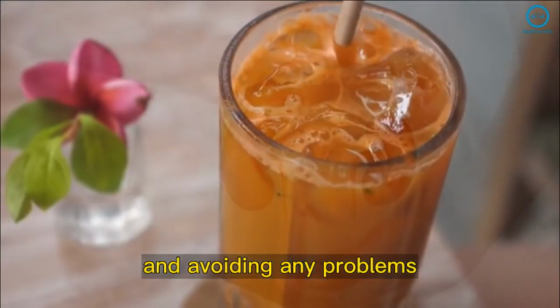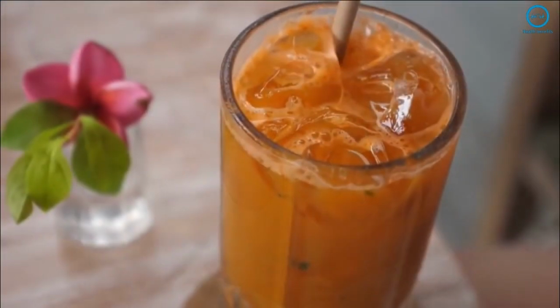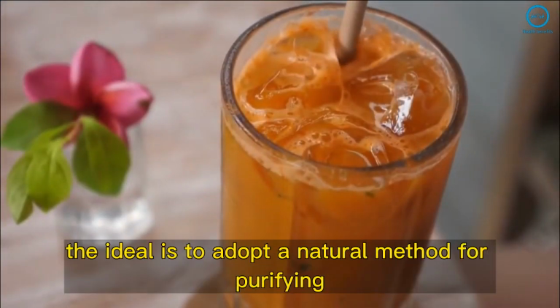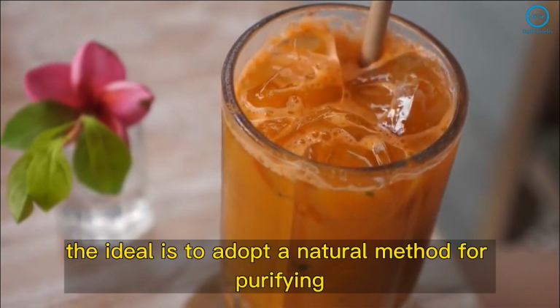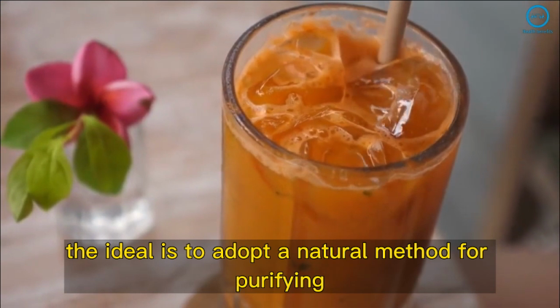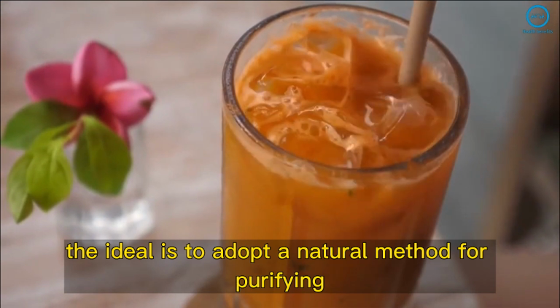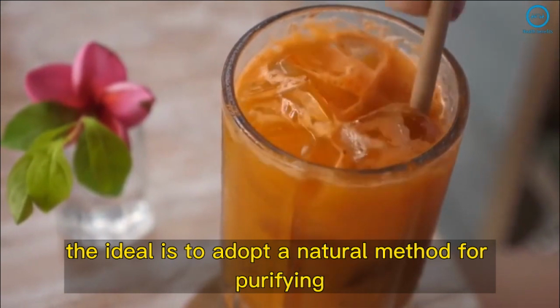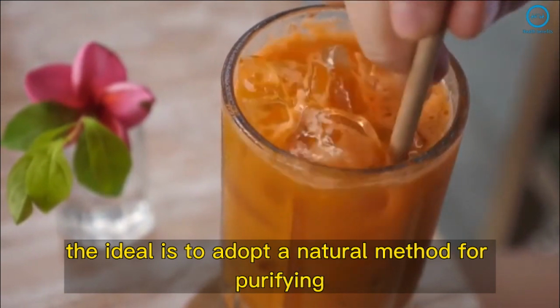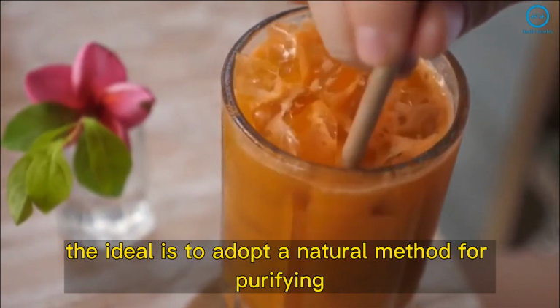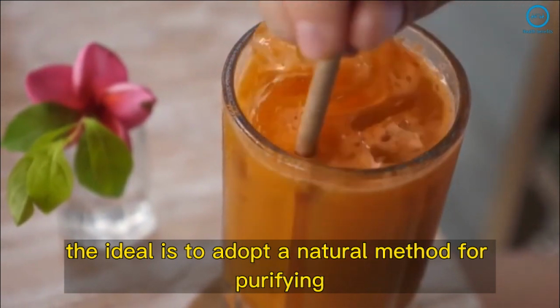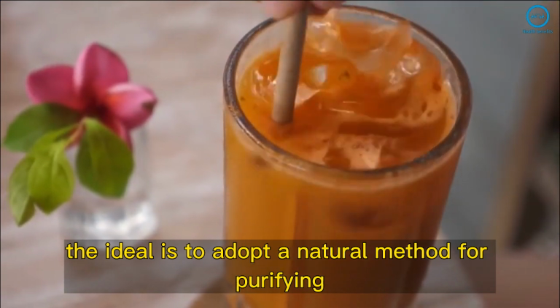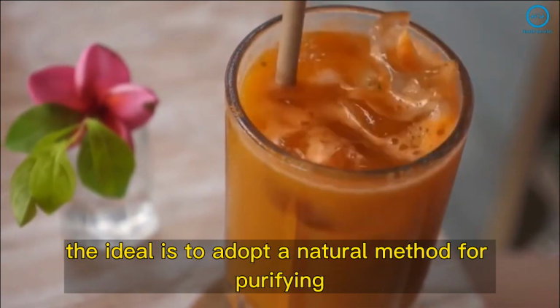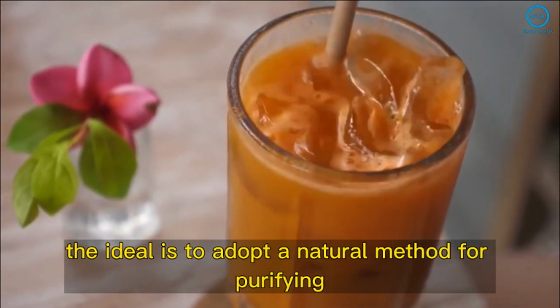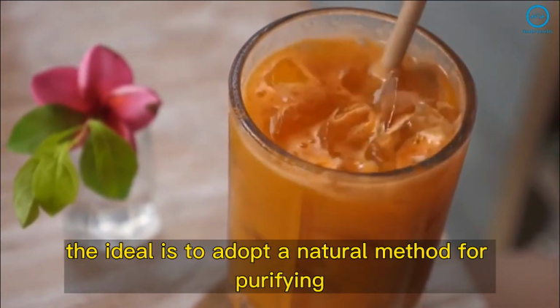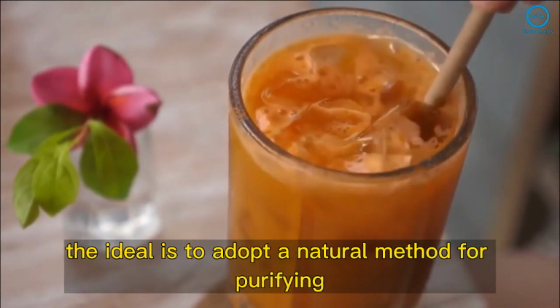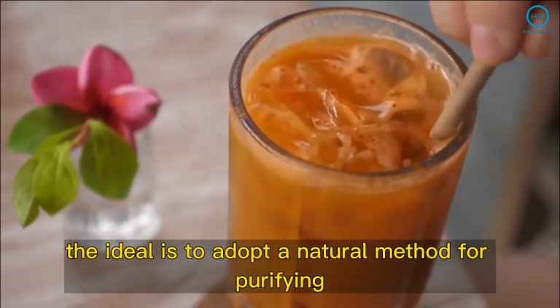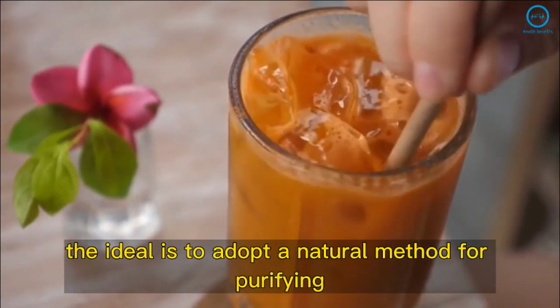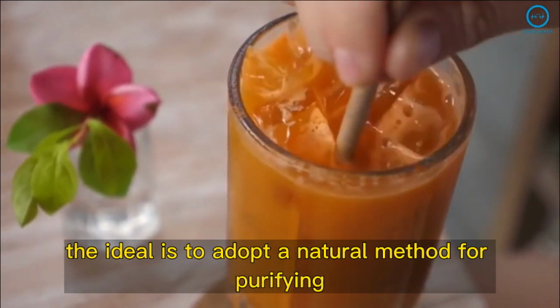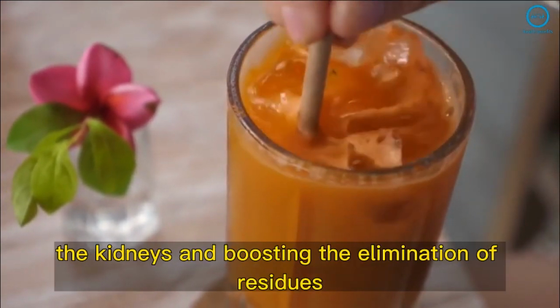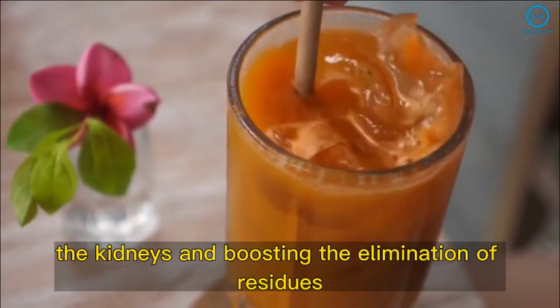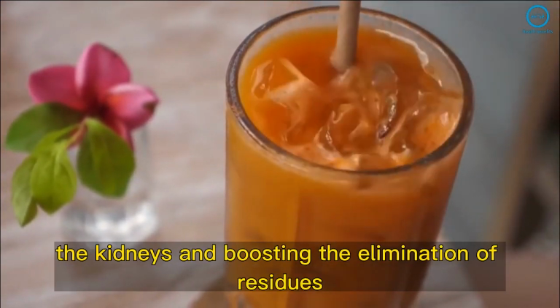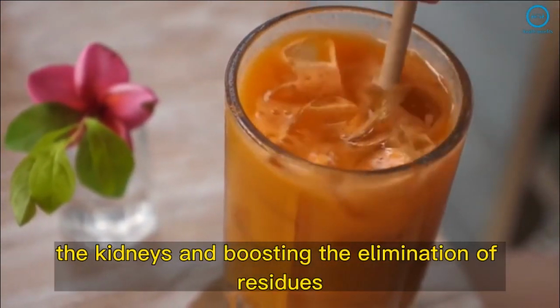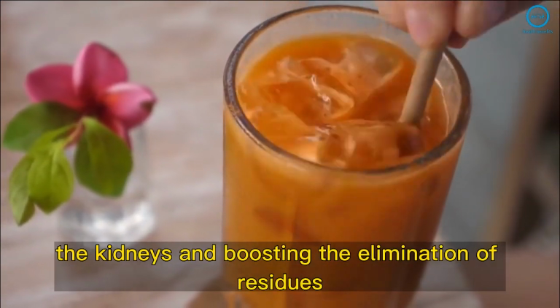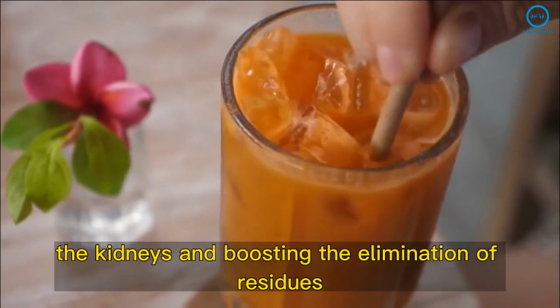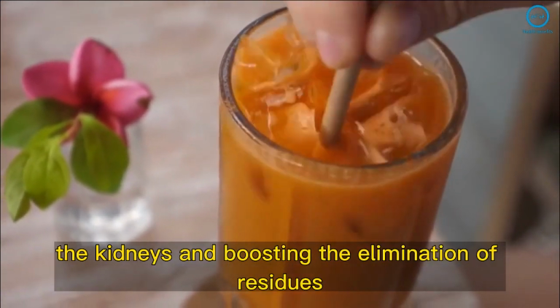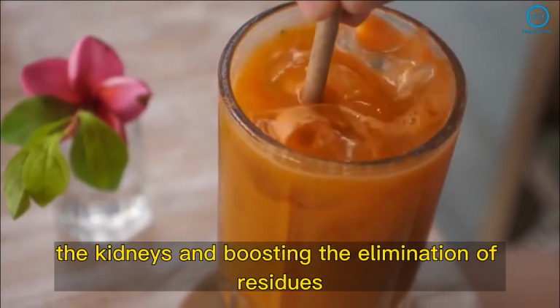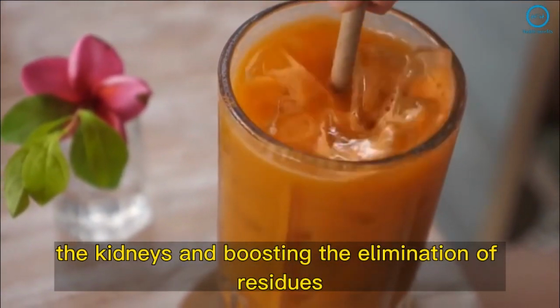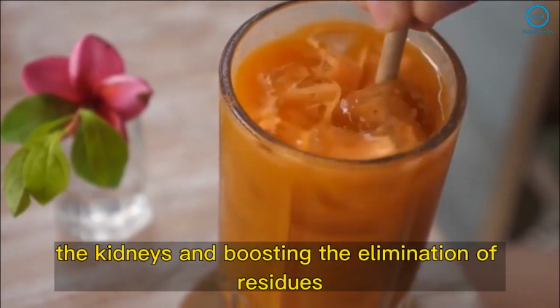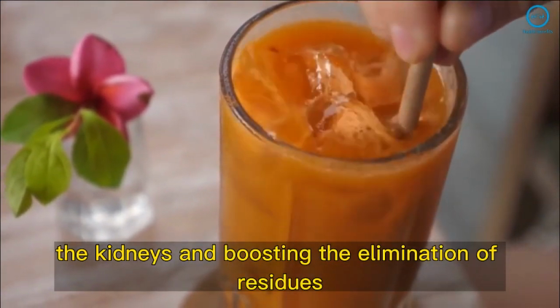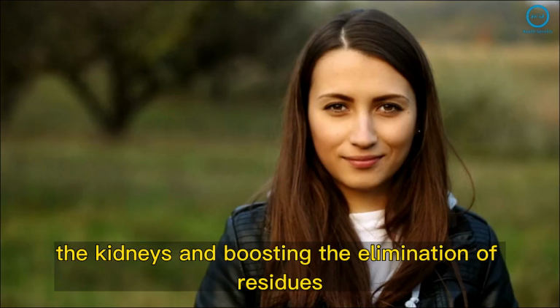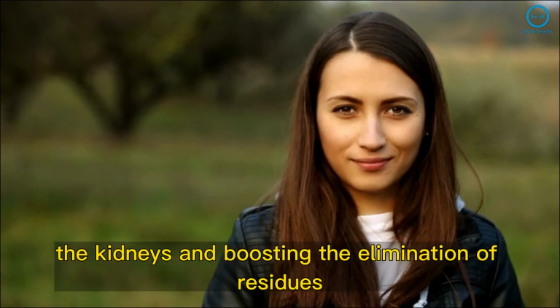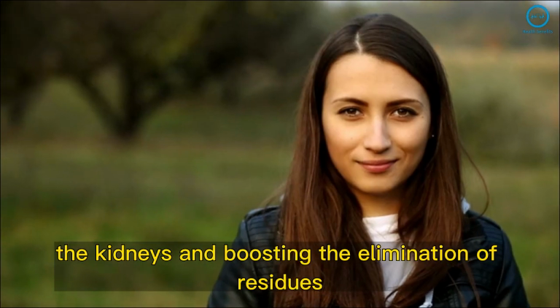The ideal is to adopt a natural method for purifying the kidneys and boosting the elimination of residues.